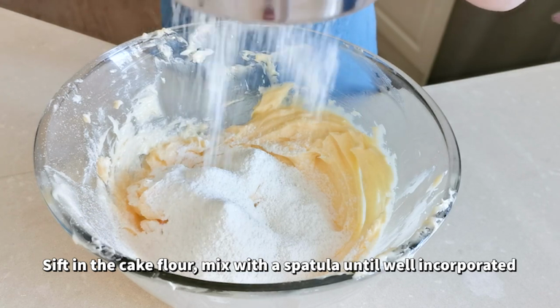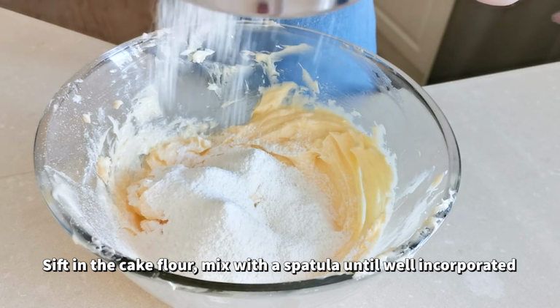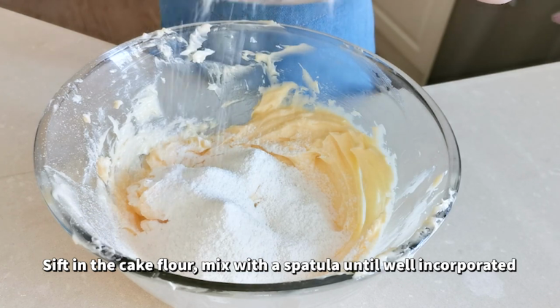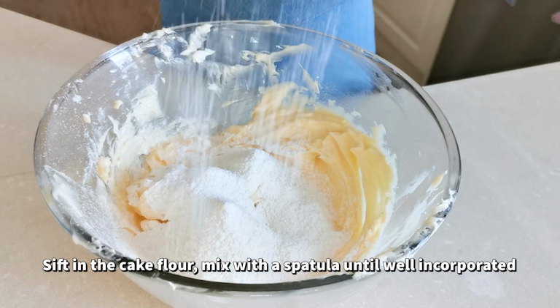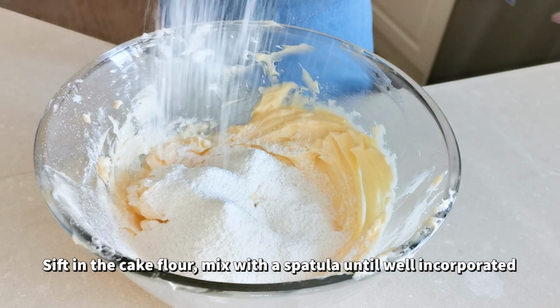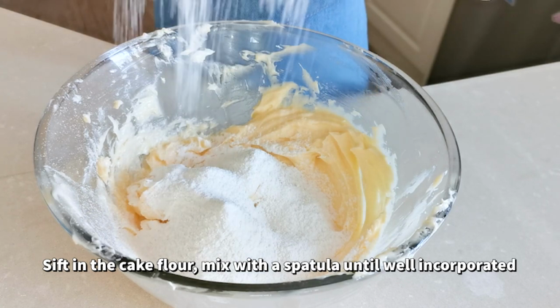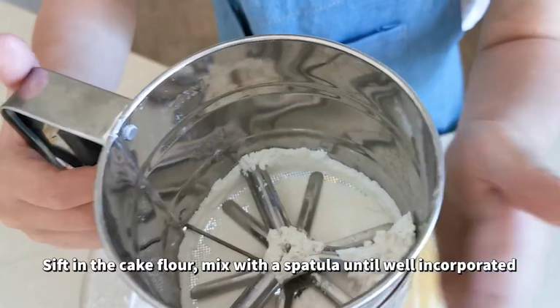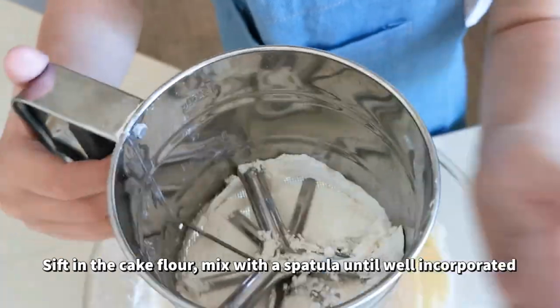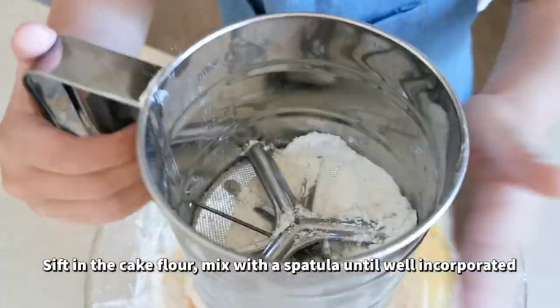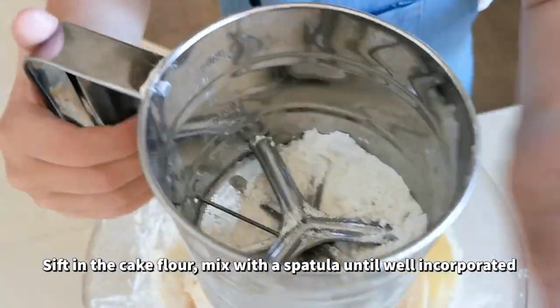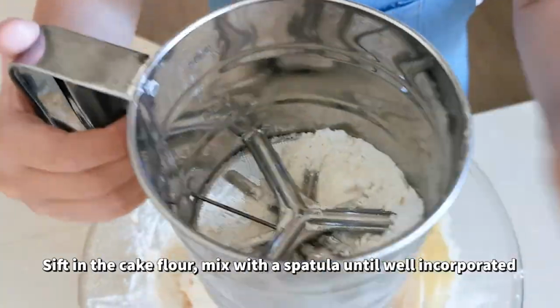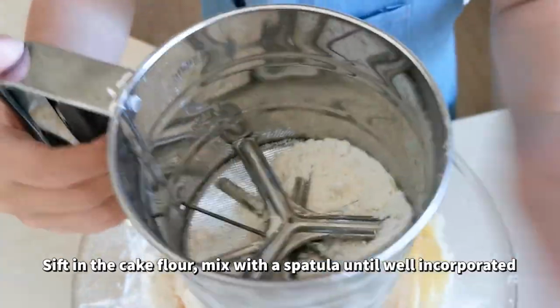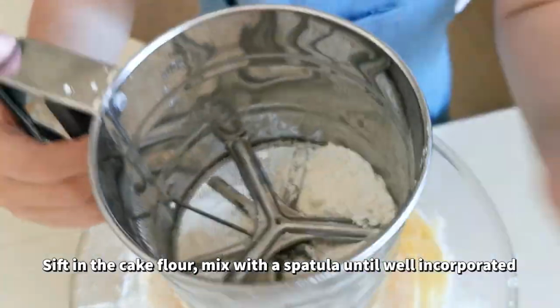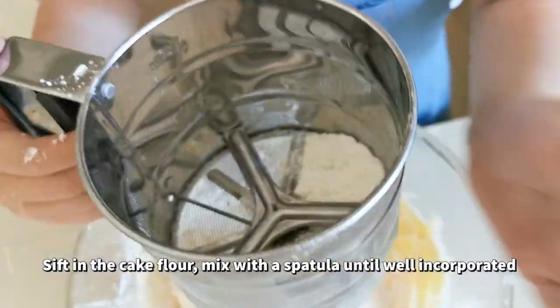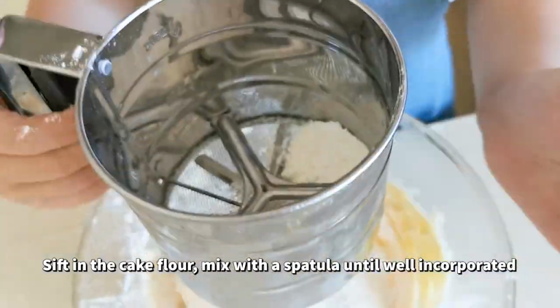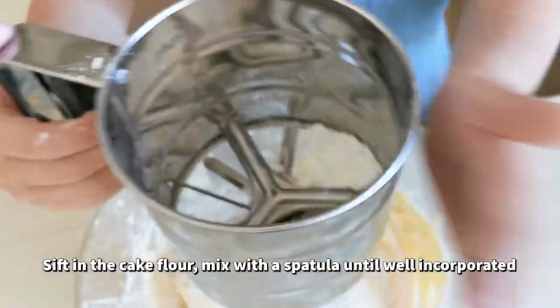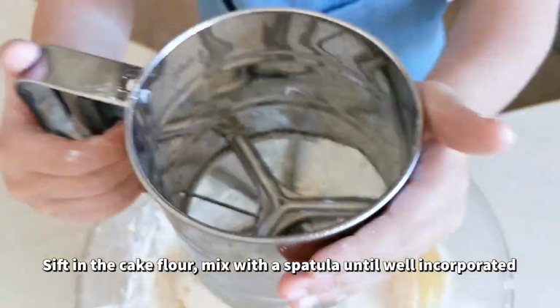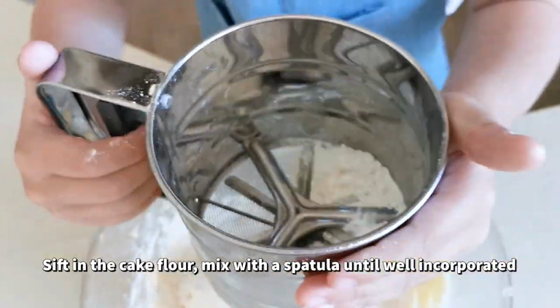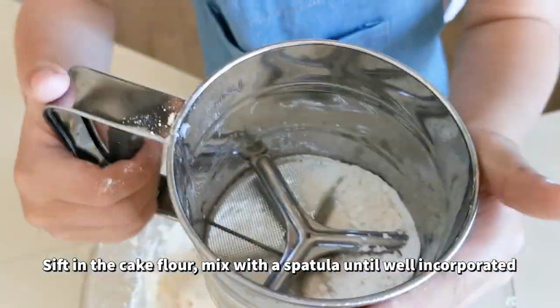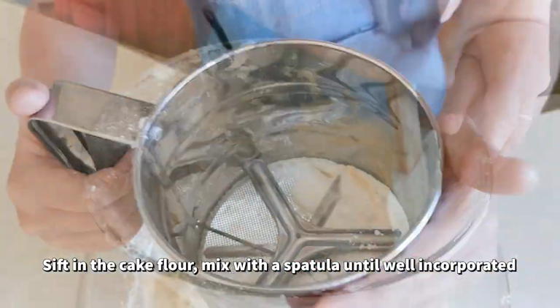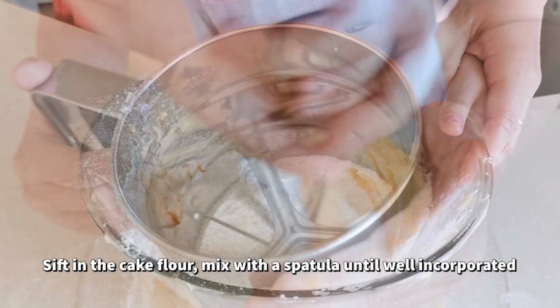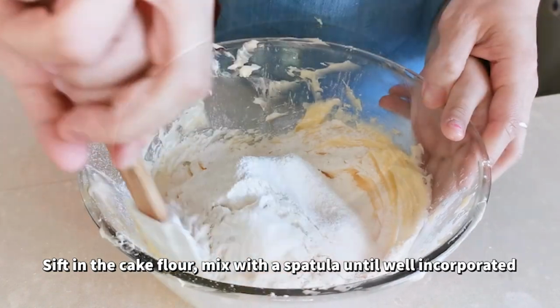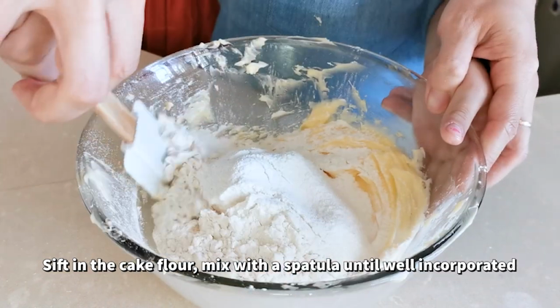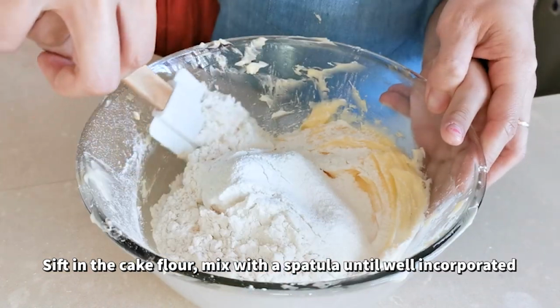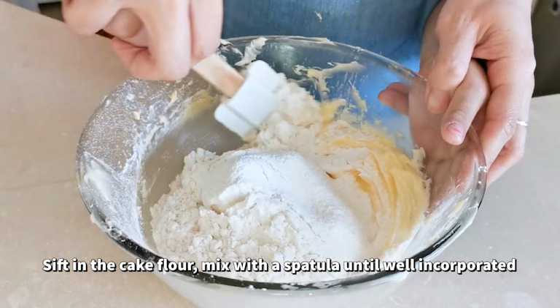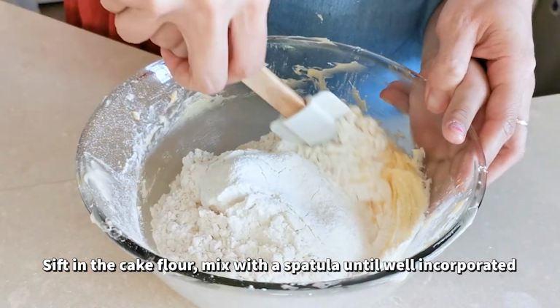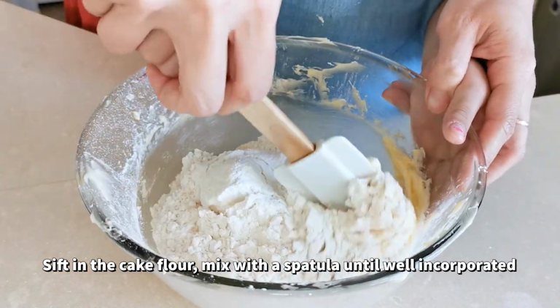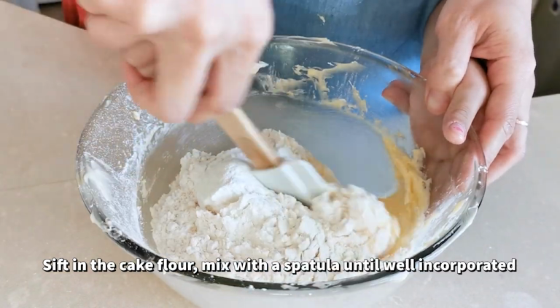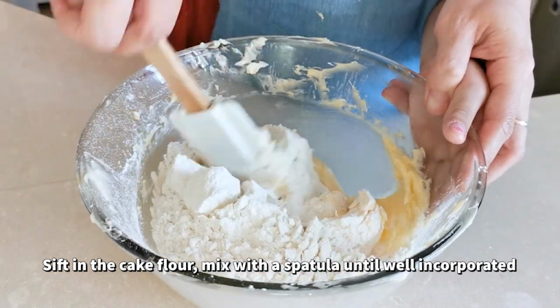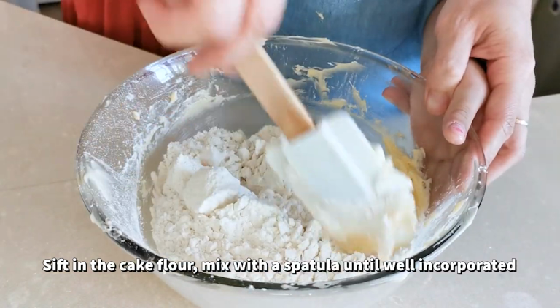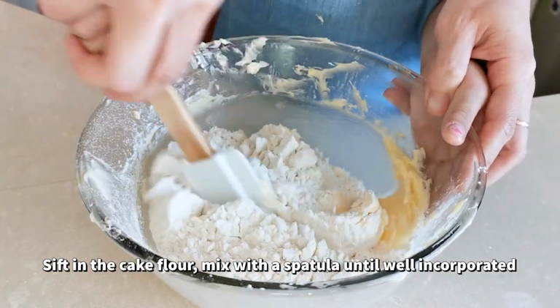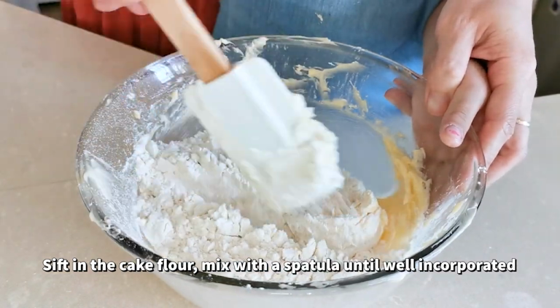Sift in the cake flour and then mix it well with a spatula.